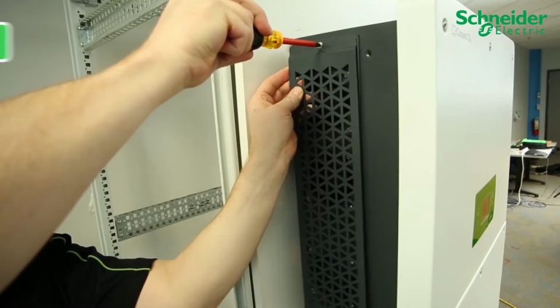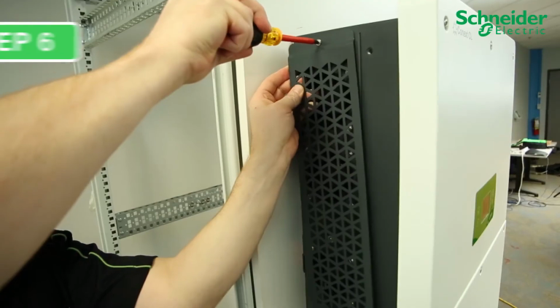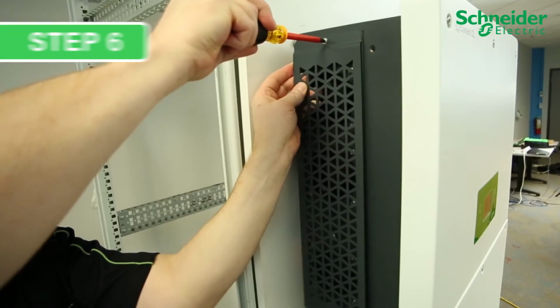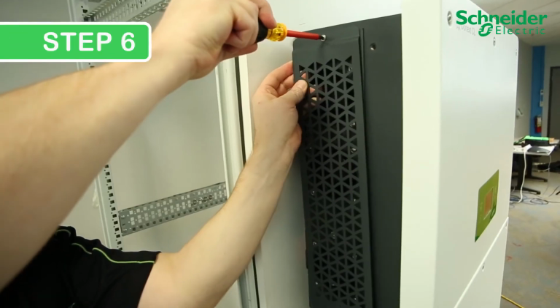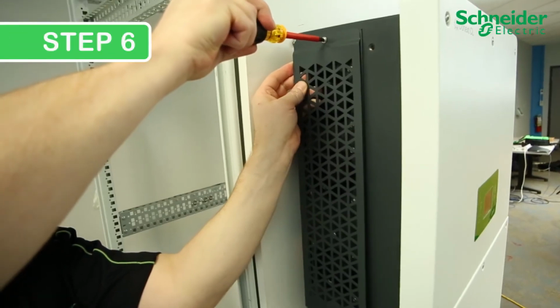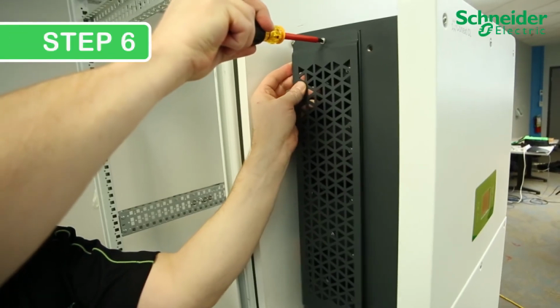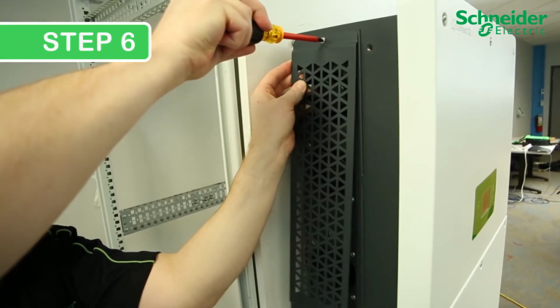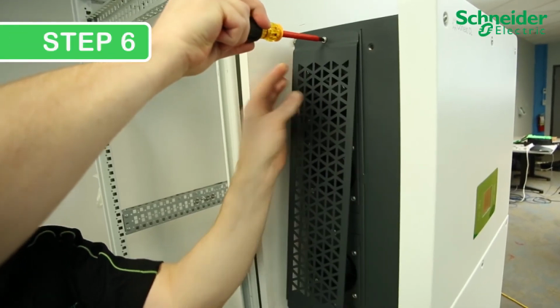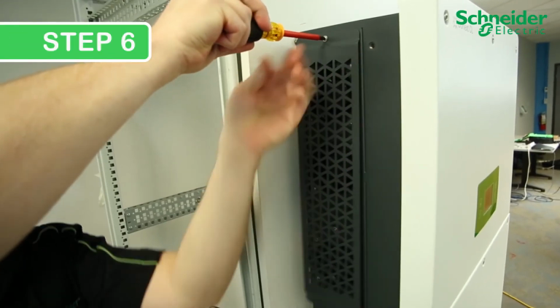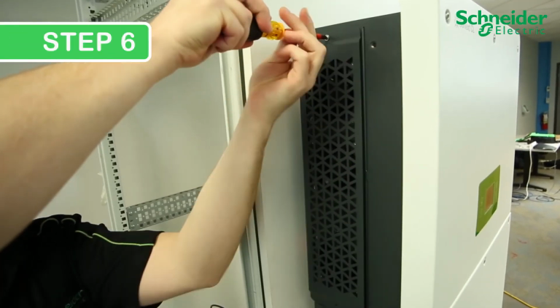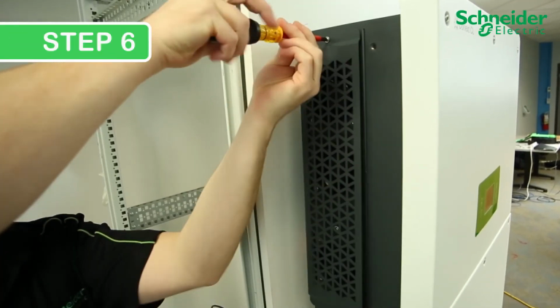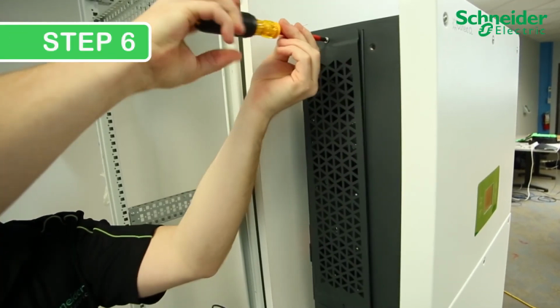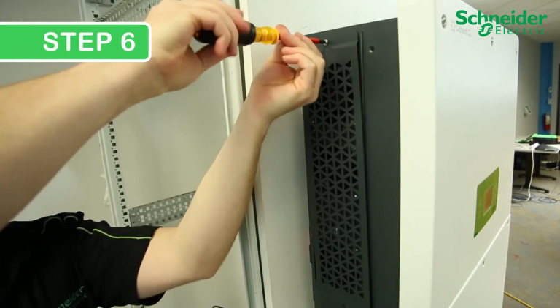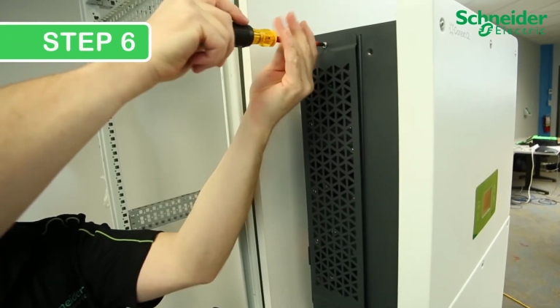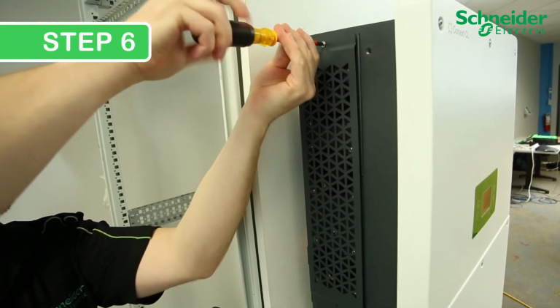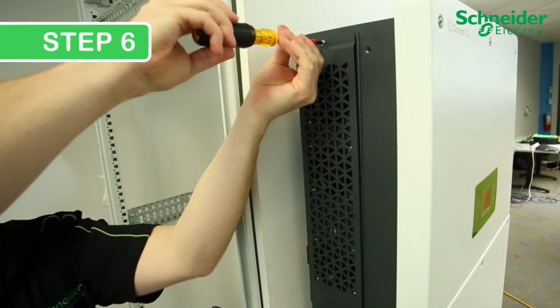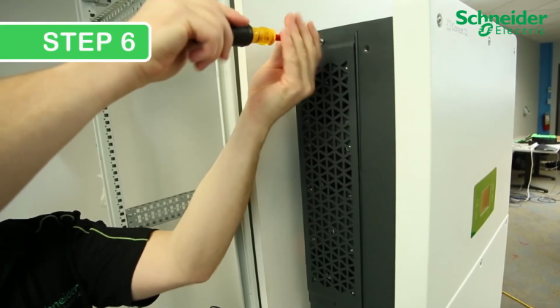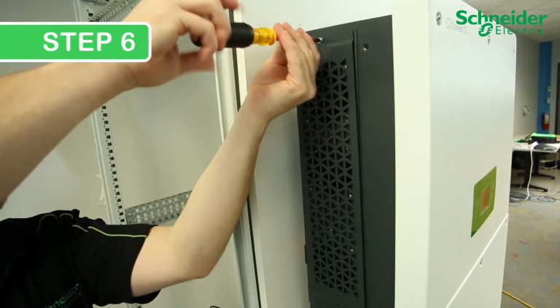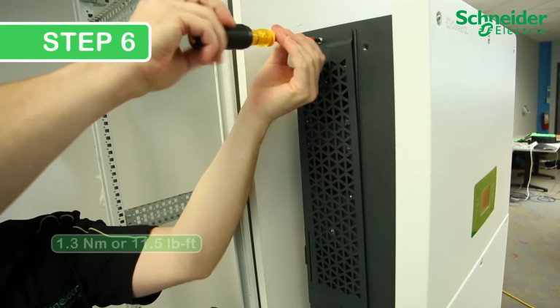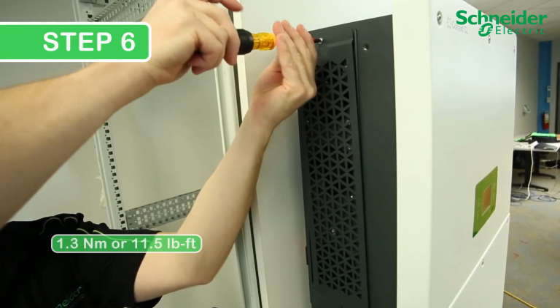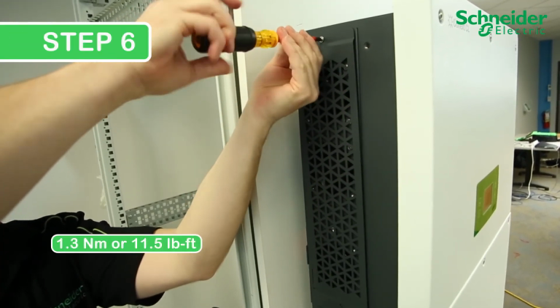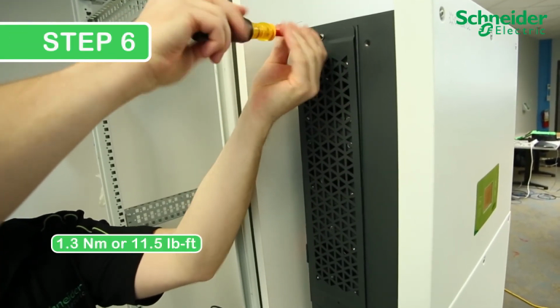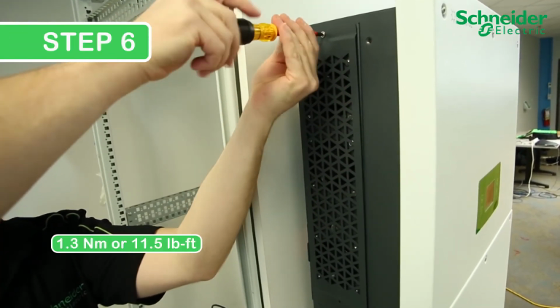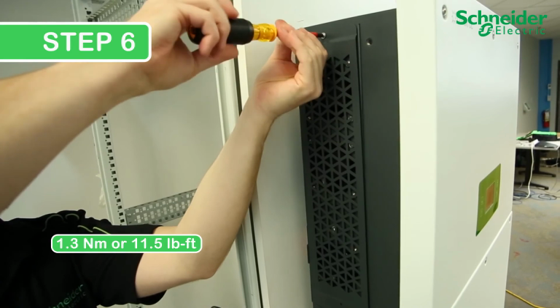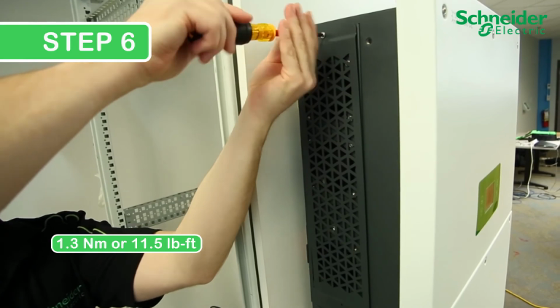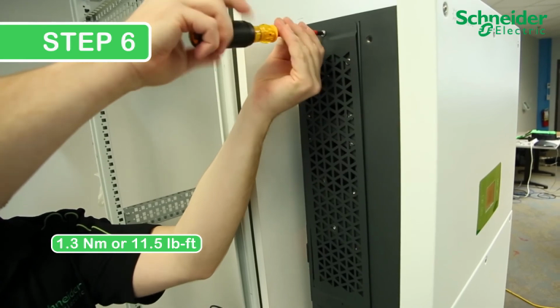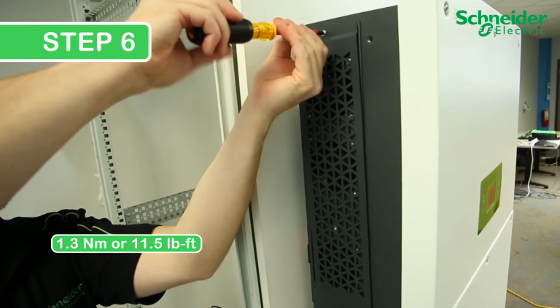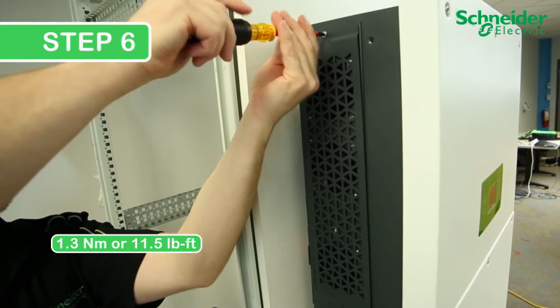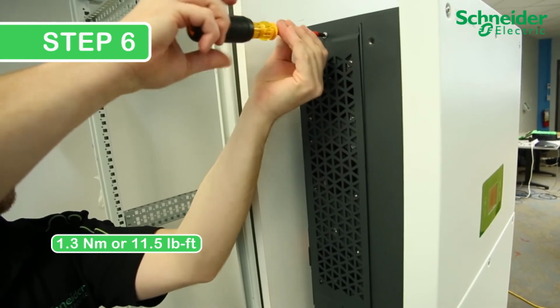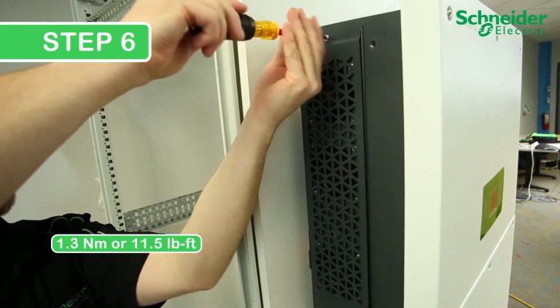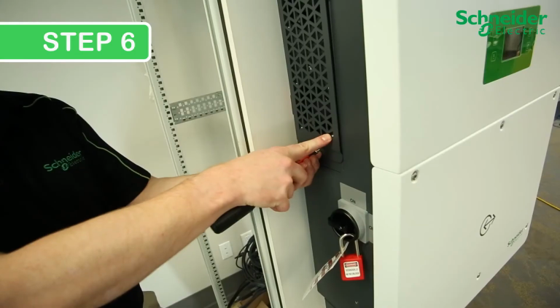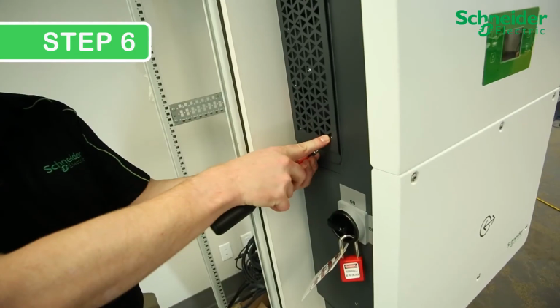Step 6. Reinstall the protective fan grate by installing the No. 2 Phillips screws.